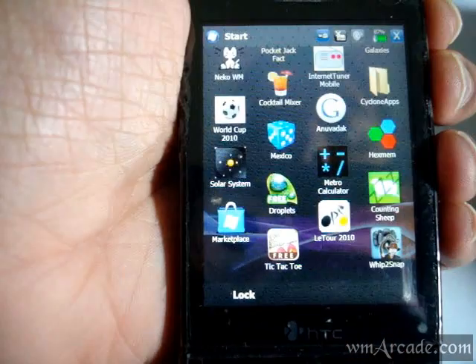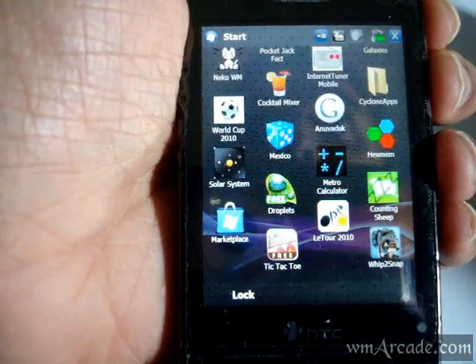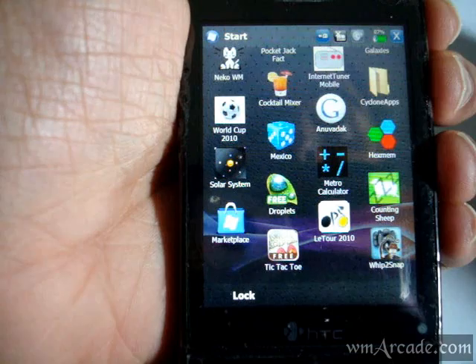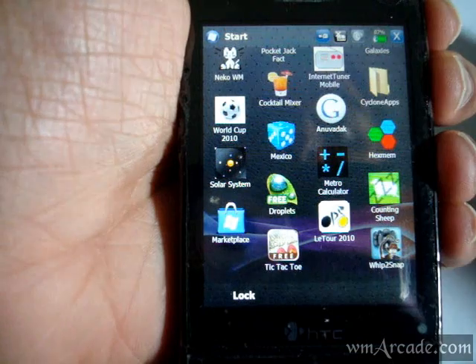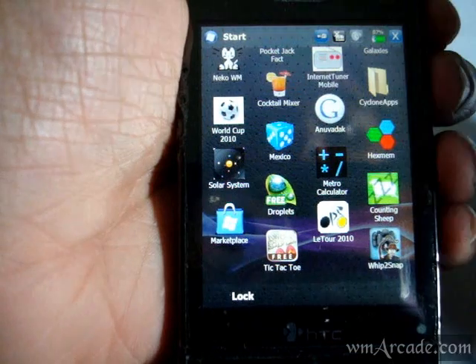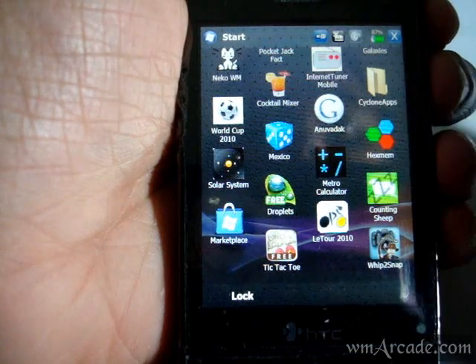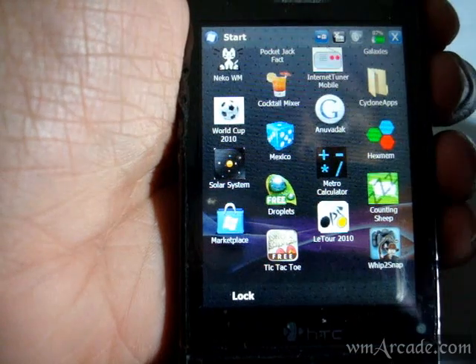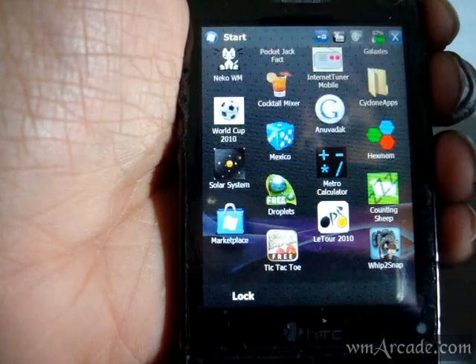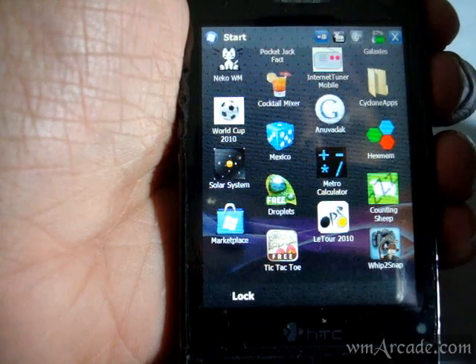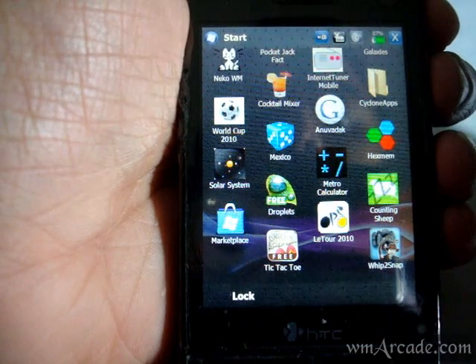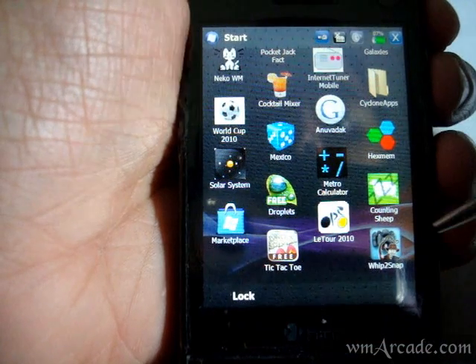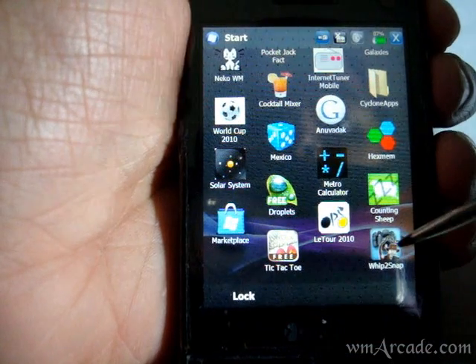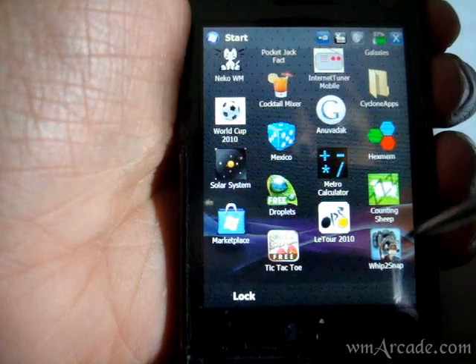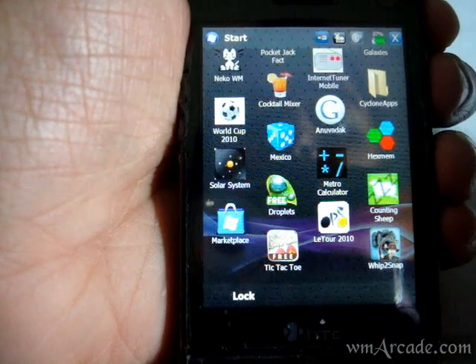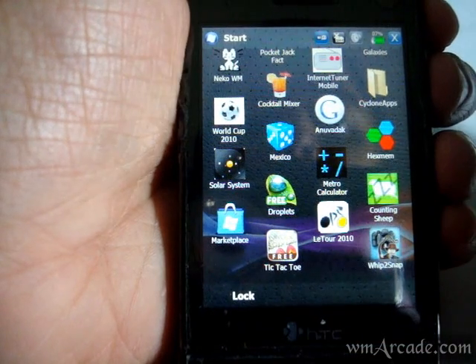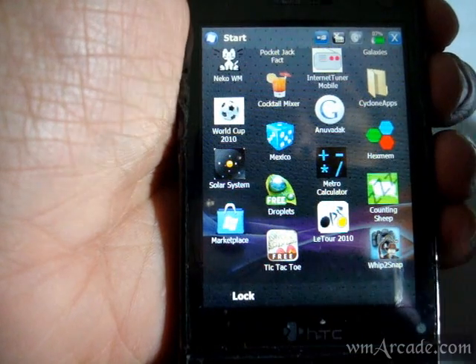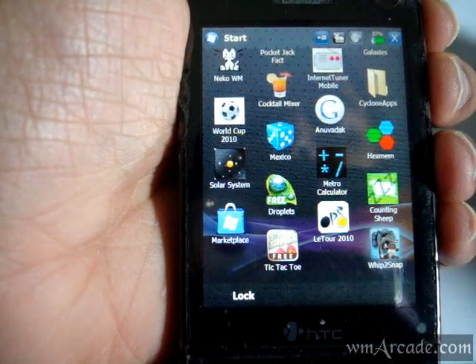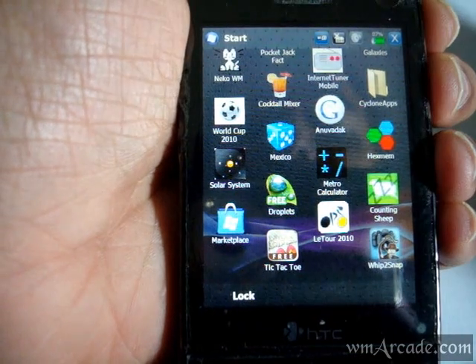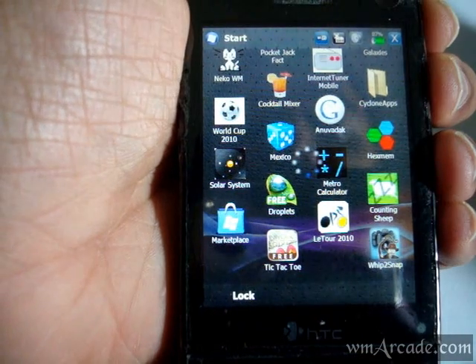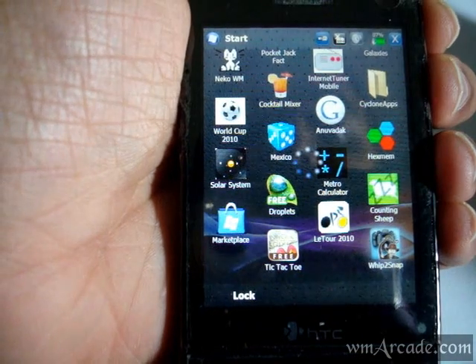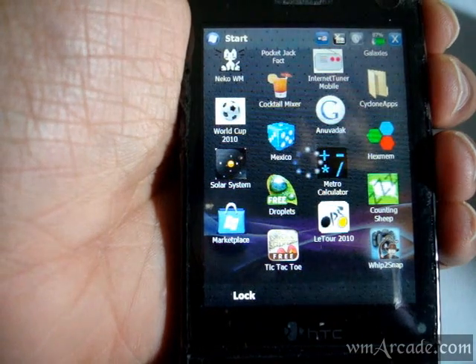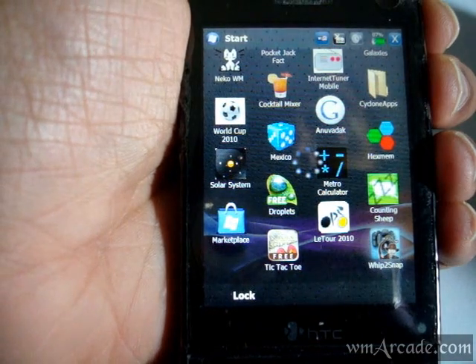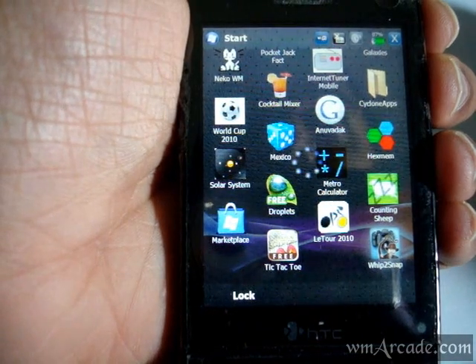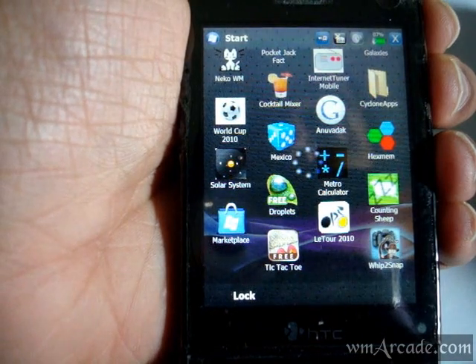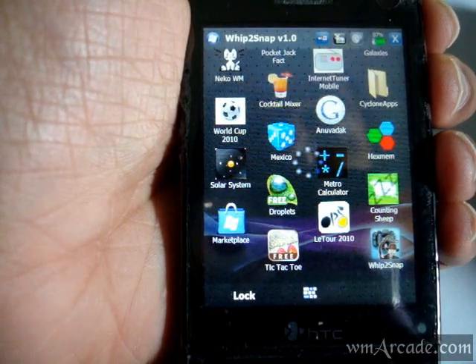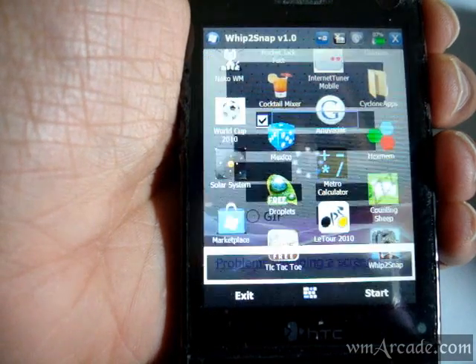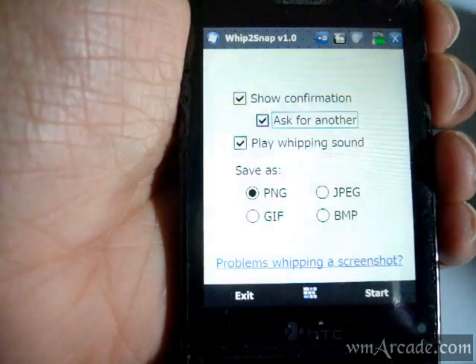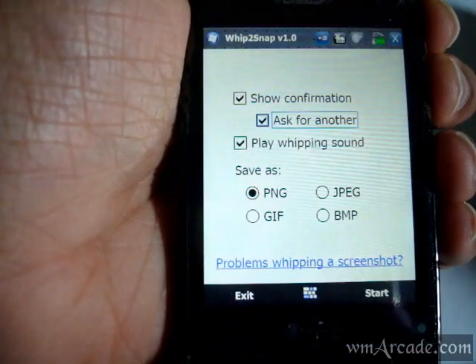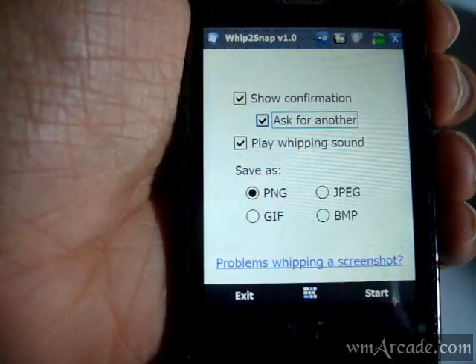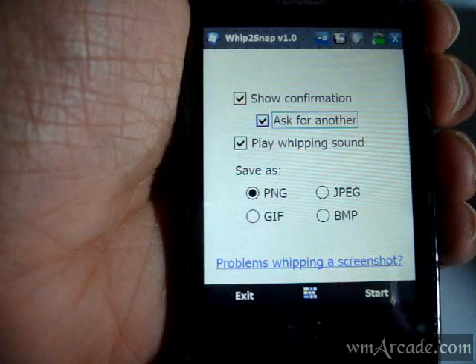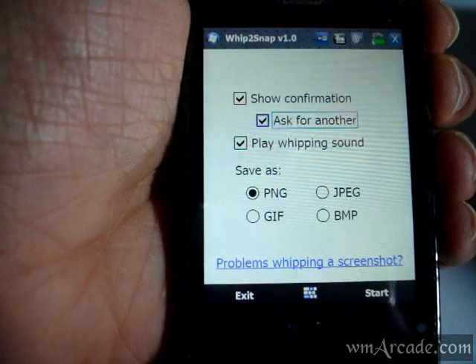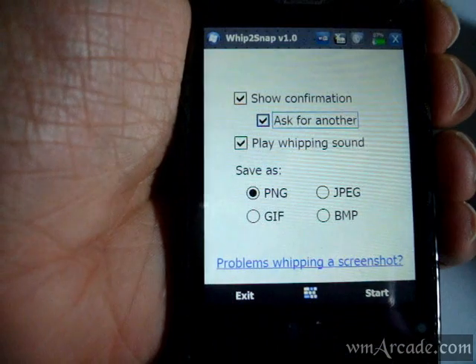Hey guys, today we'll be looking at WiptoSnap, a new screenshot capture utility from XDADevelopers.com.